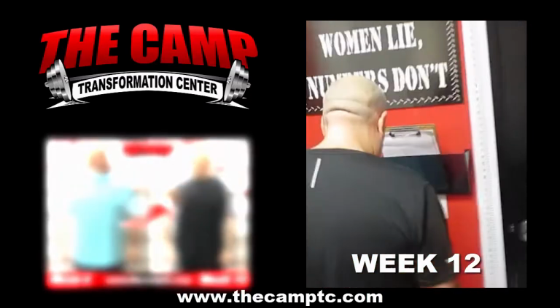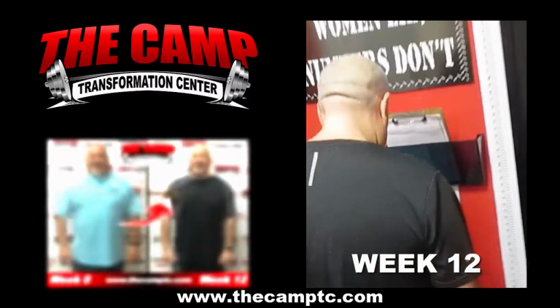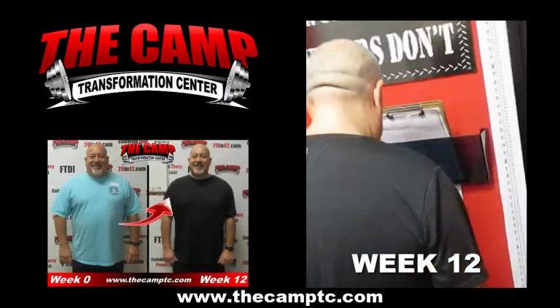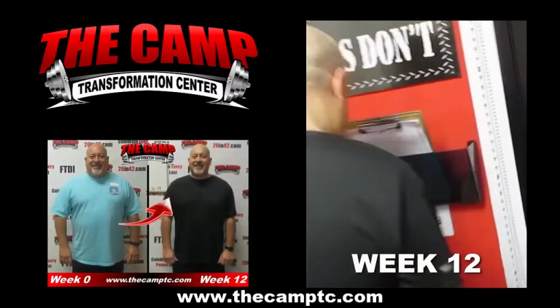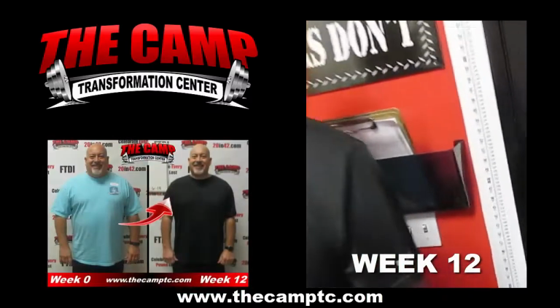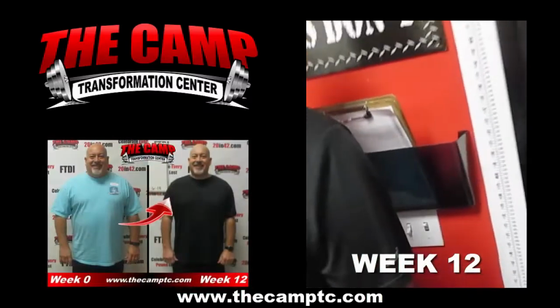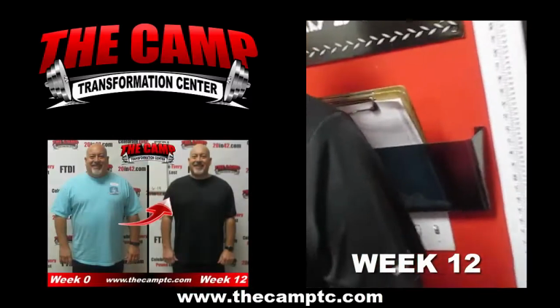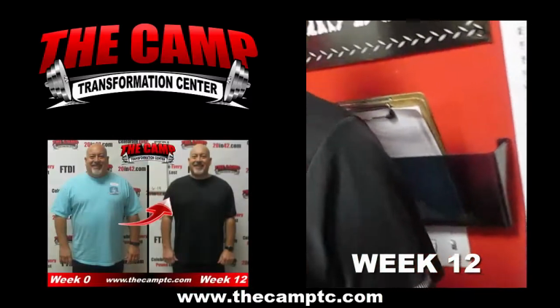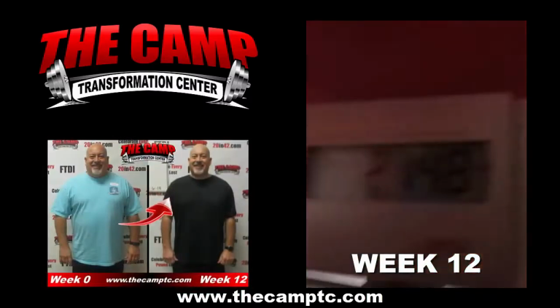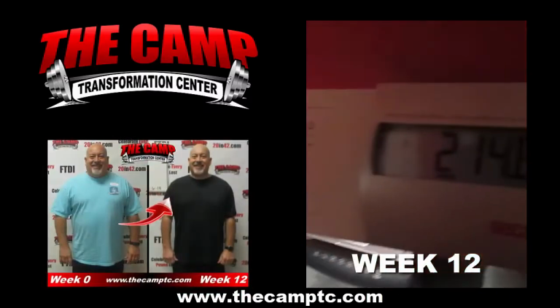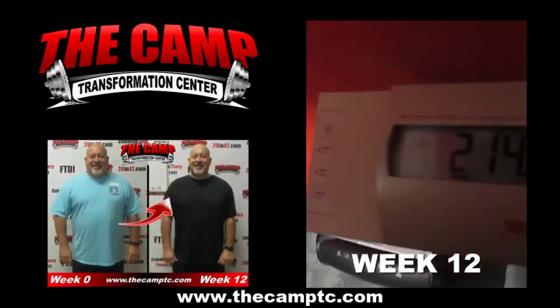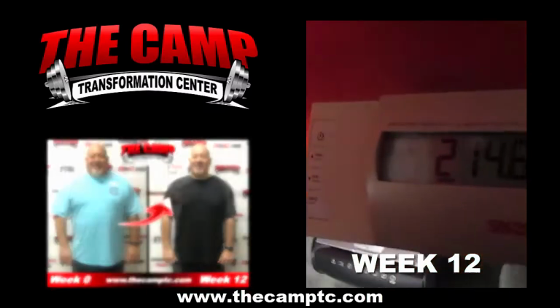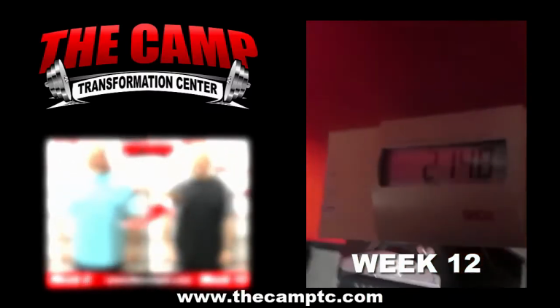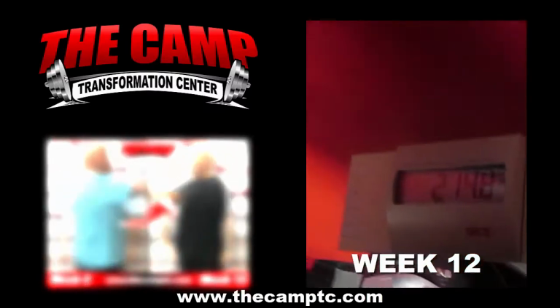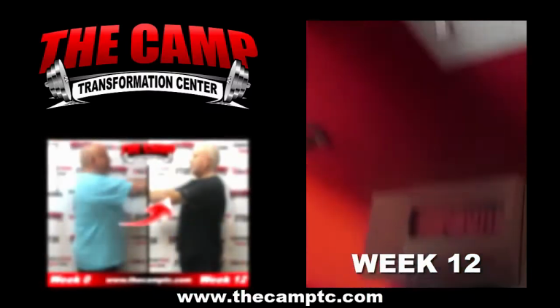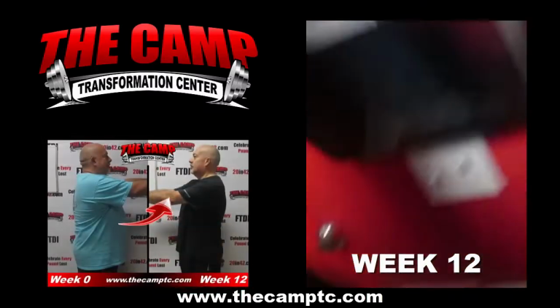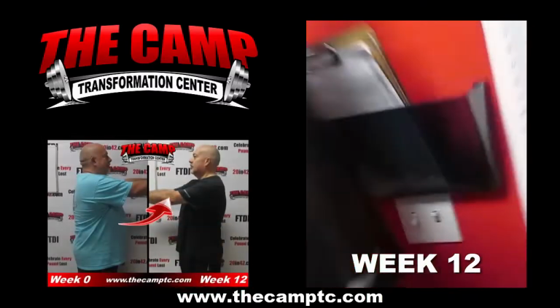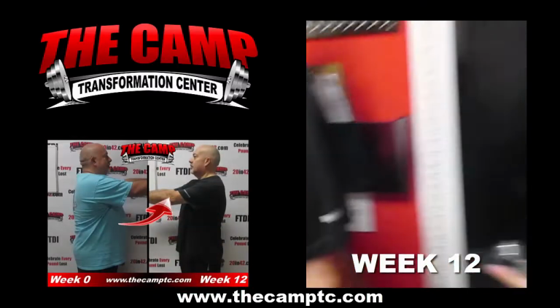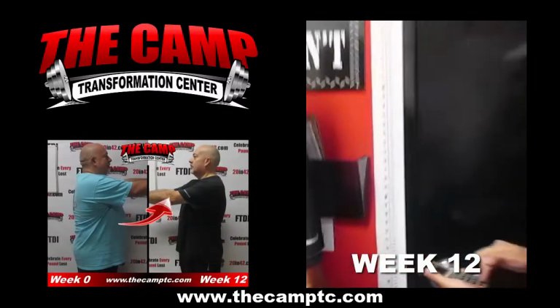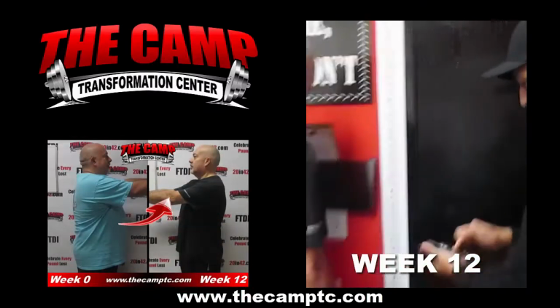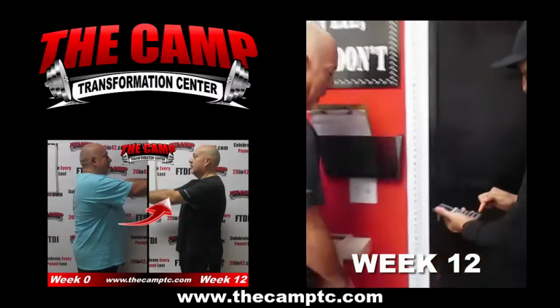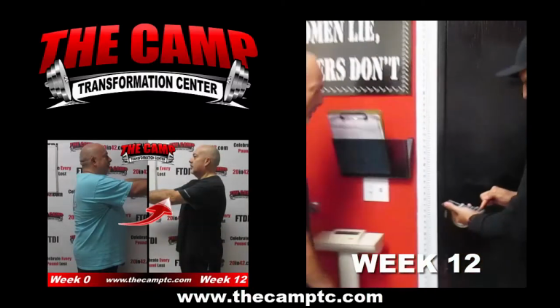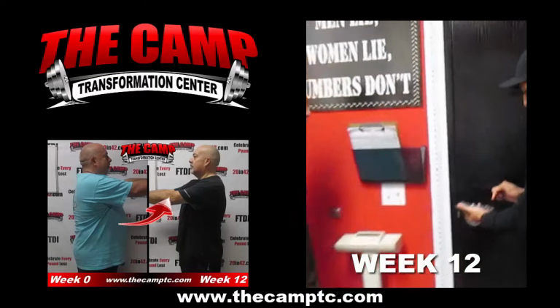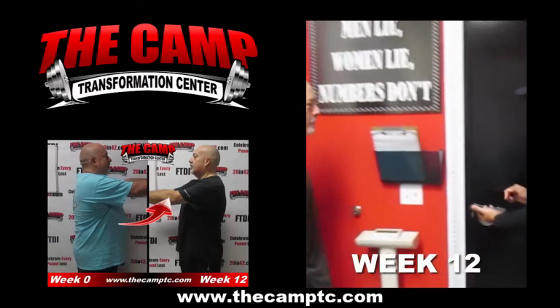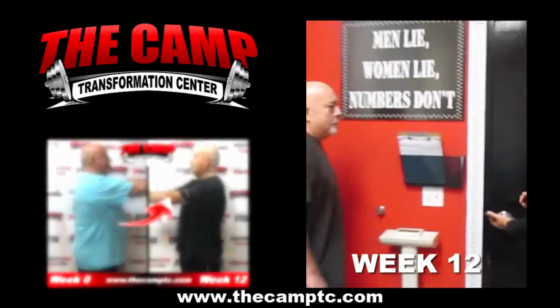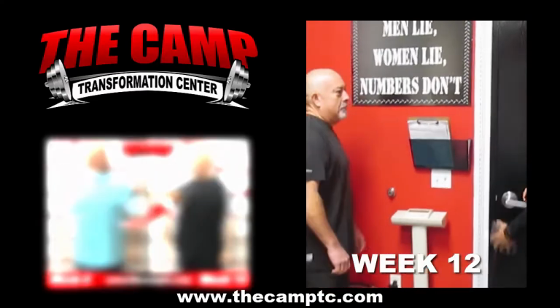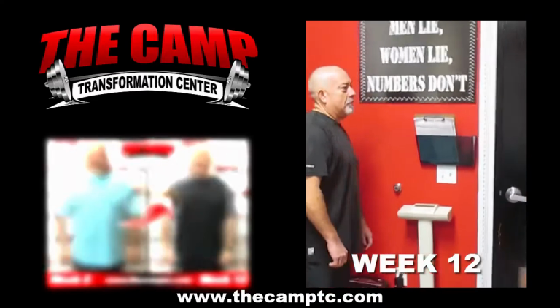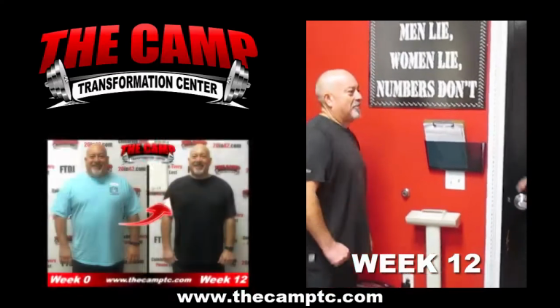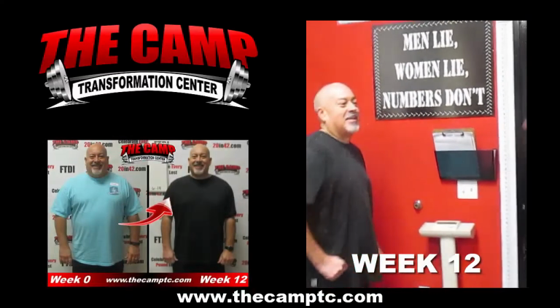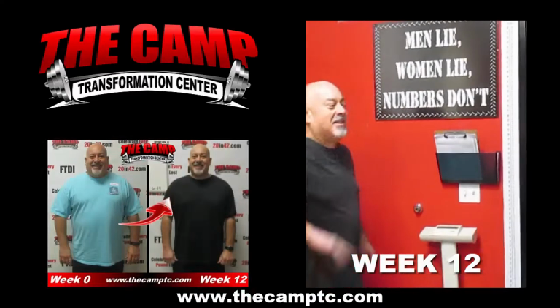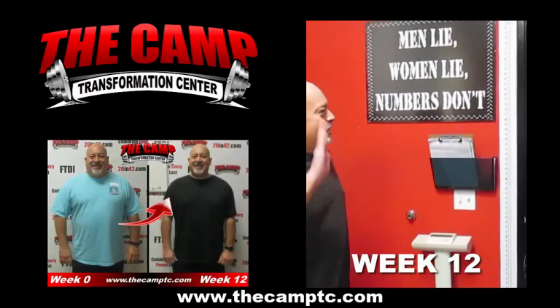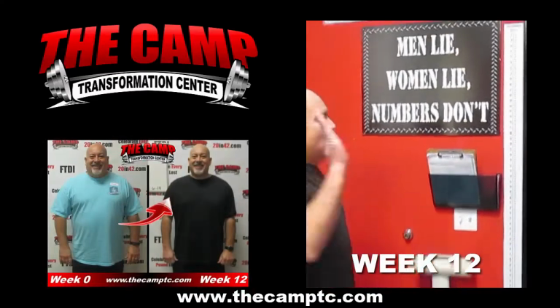Ending this challenge at... let's see. You're finishing this challenge at 214.8. That's a total of 23.5 pounds.